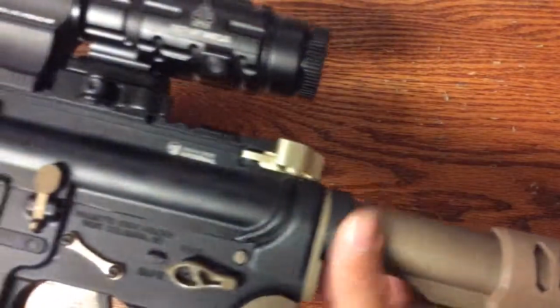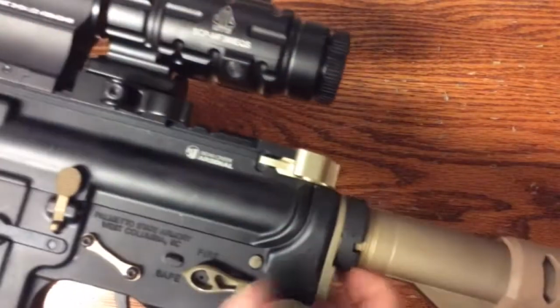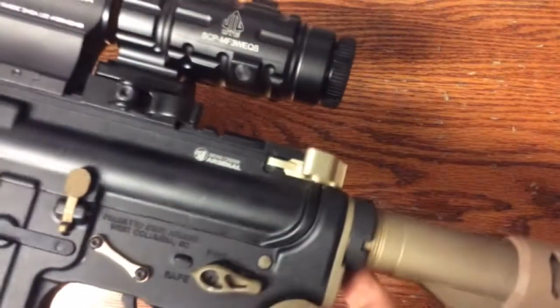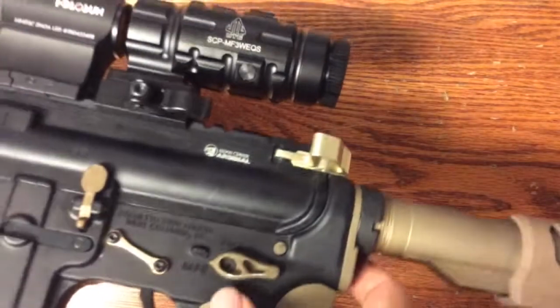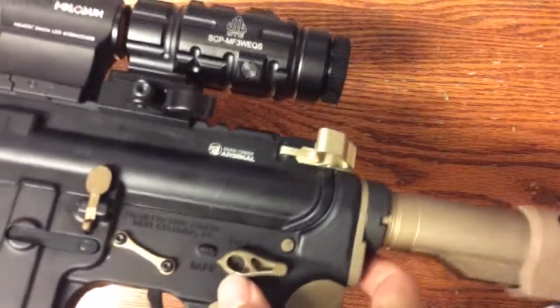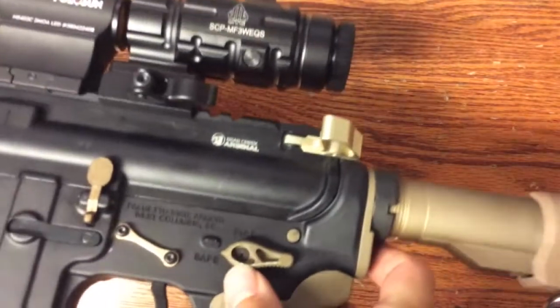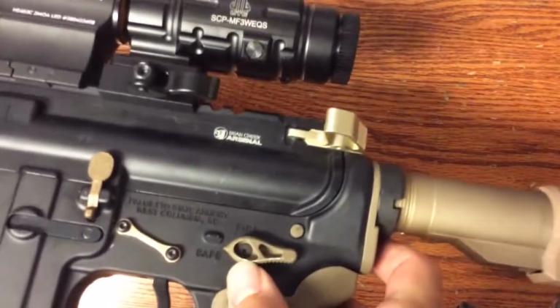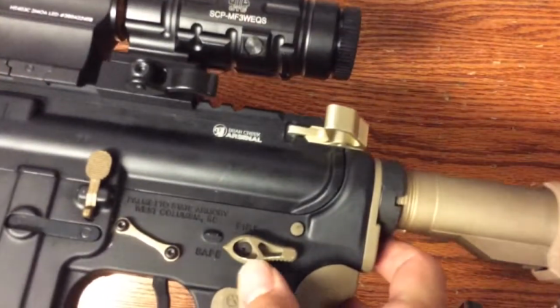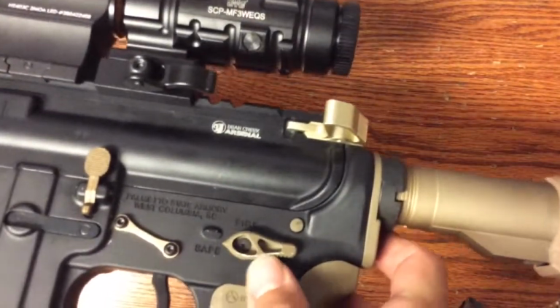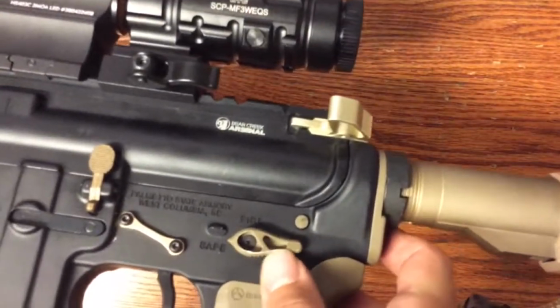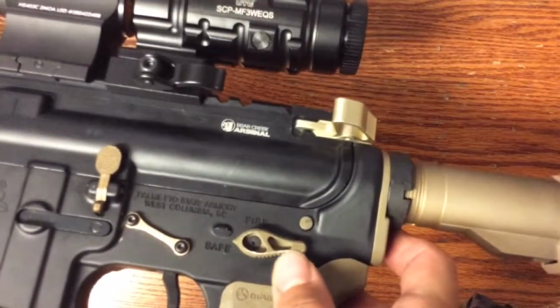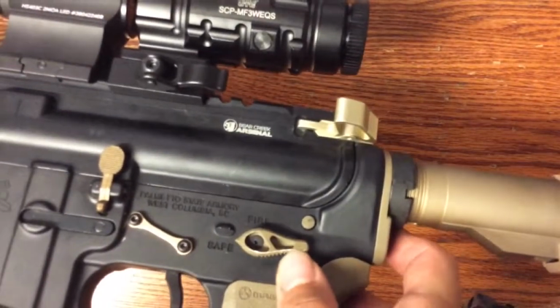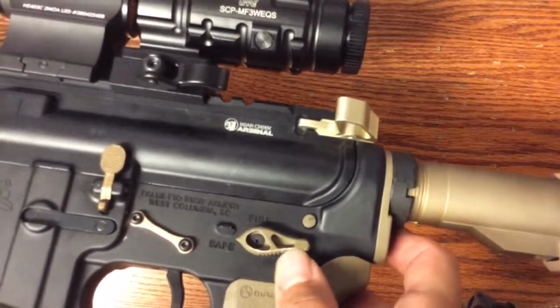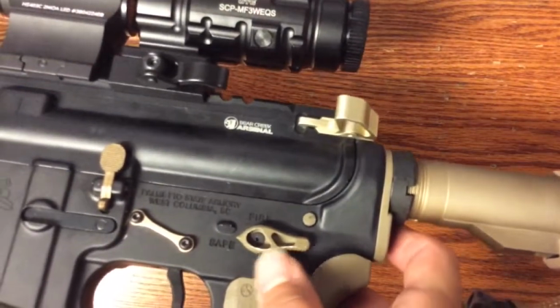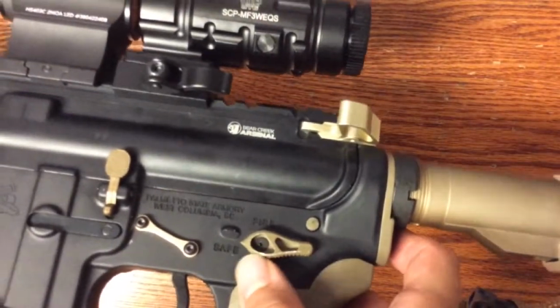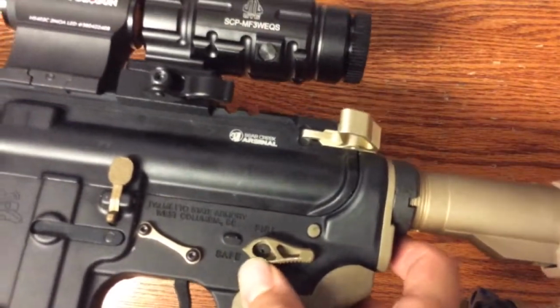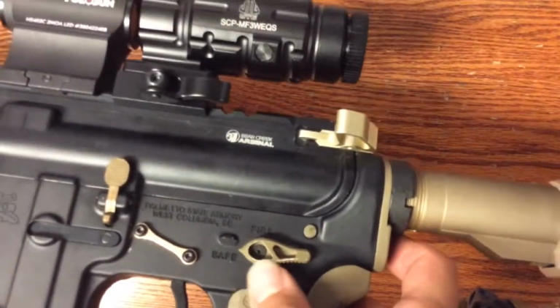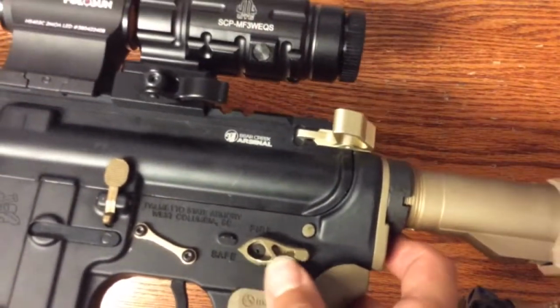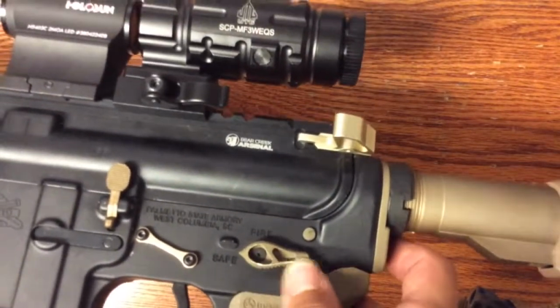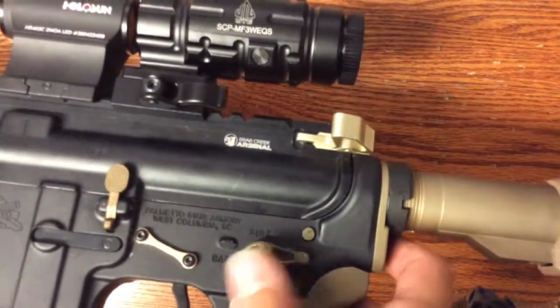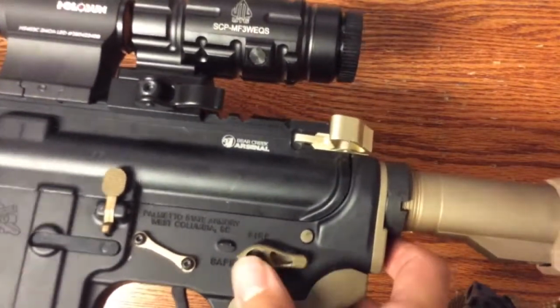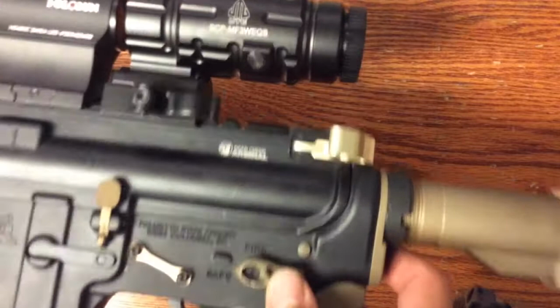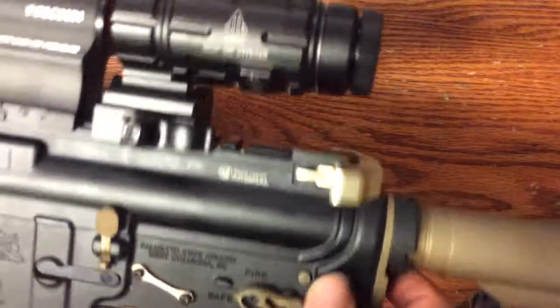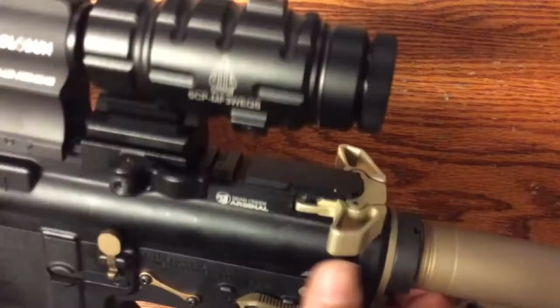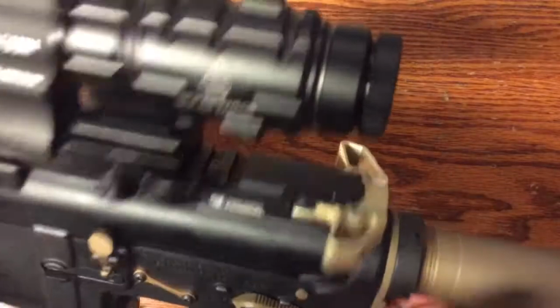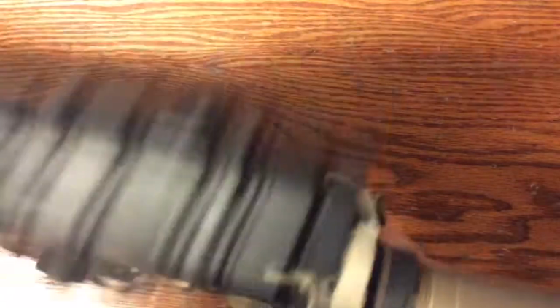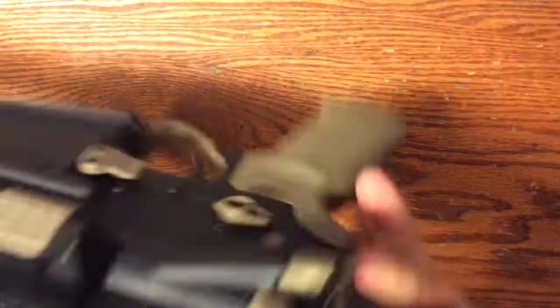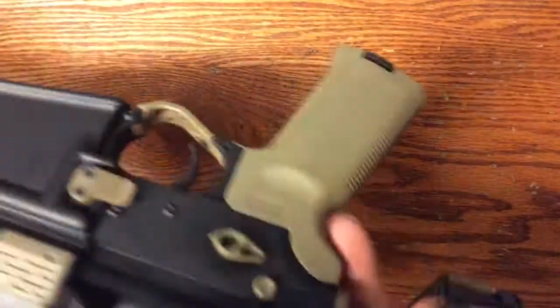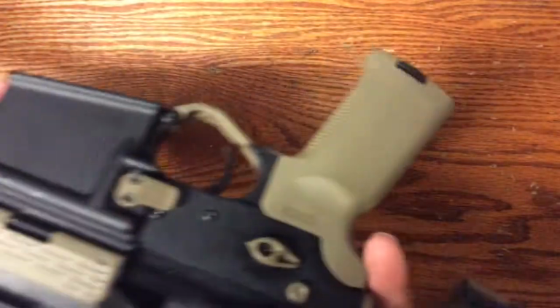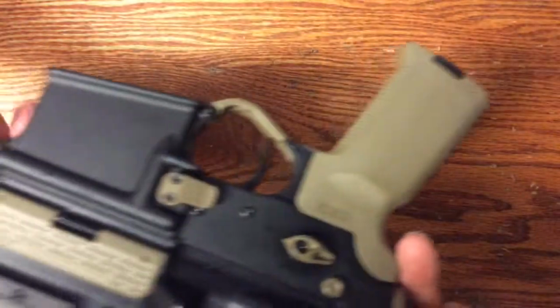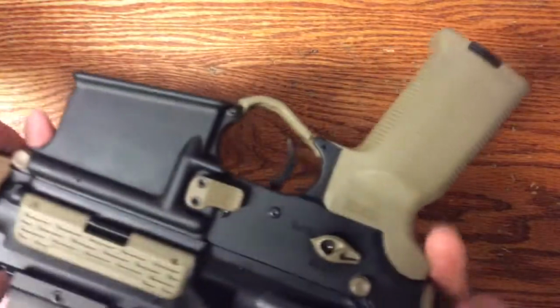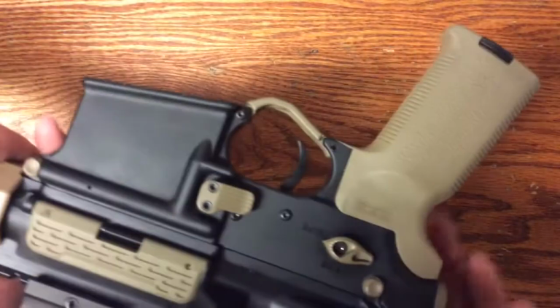Nothing major. There's a small amount of wear on the safety selector, but relatively minor. It's a good durable coating.